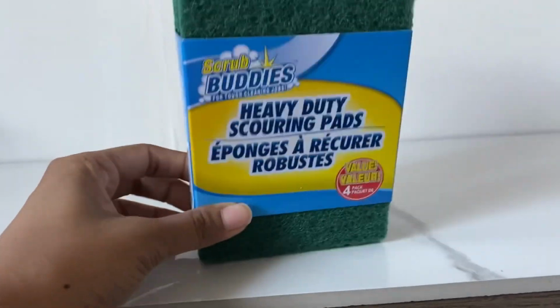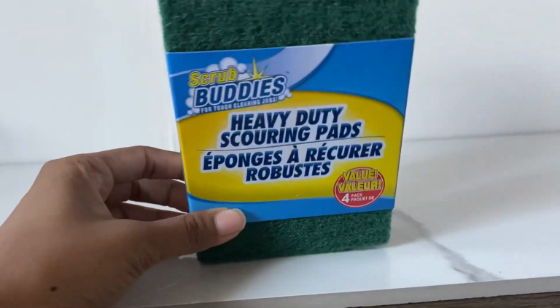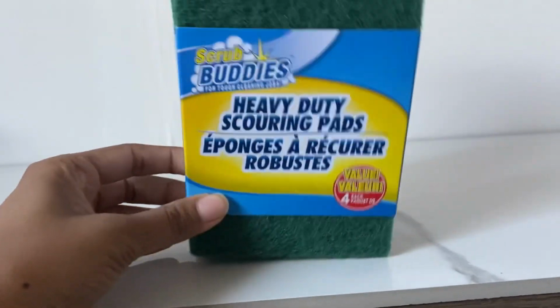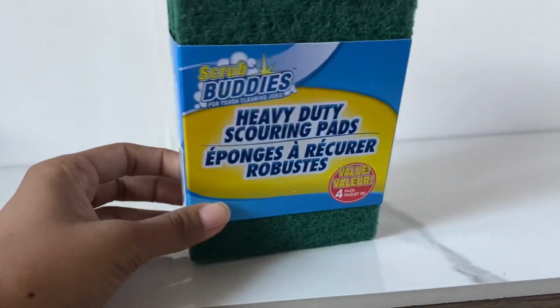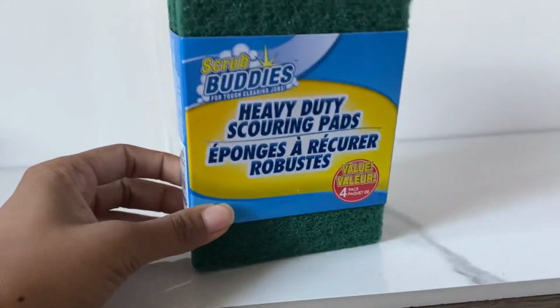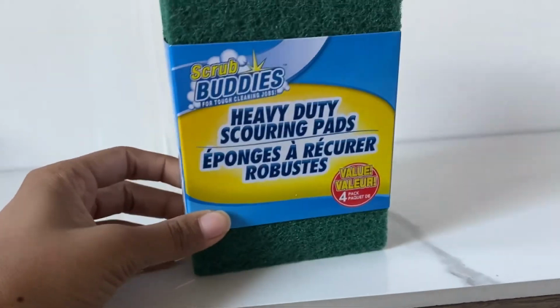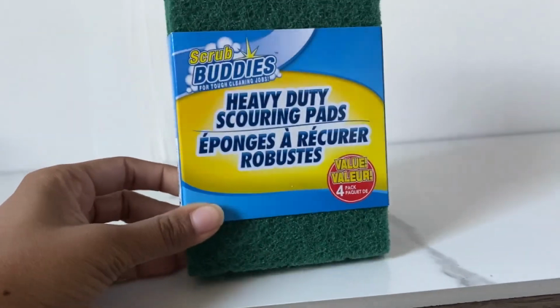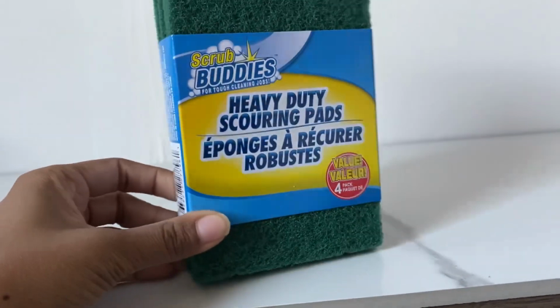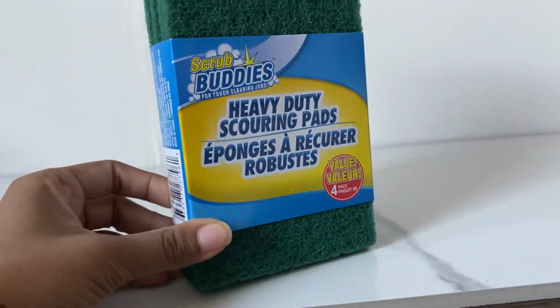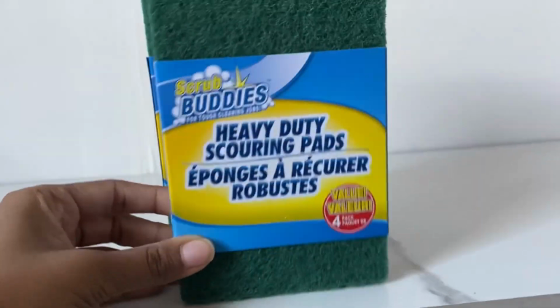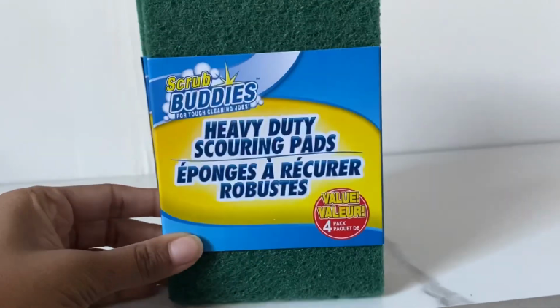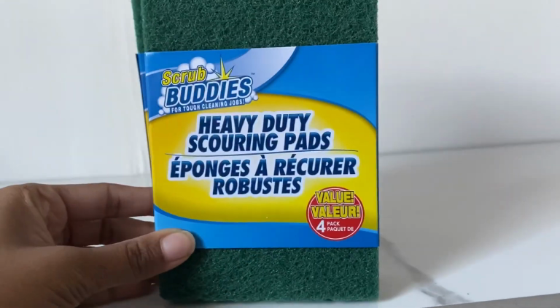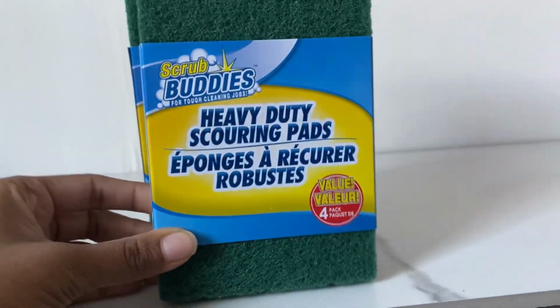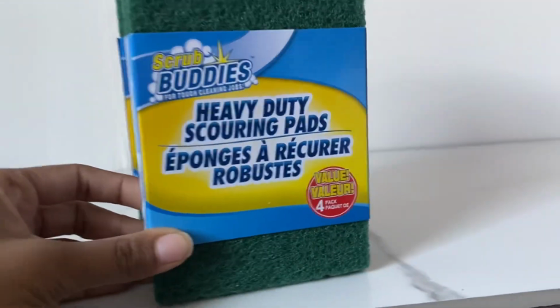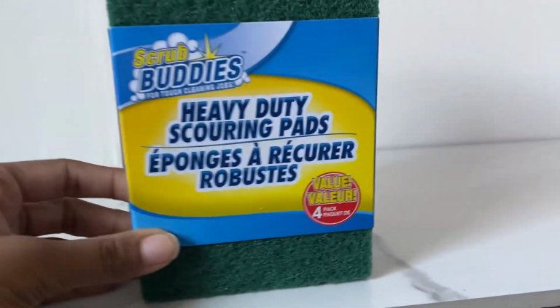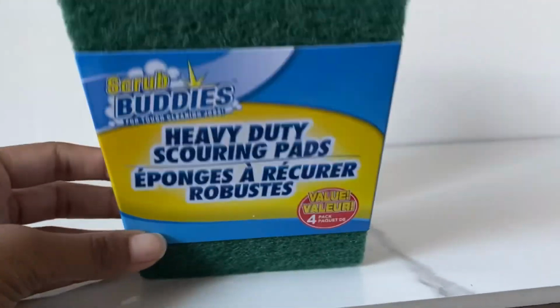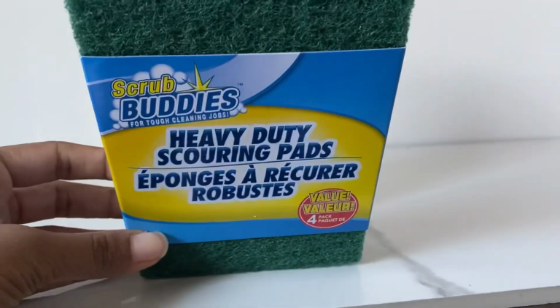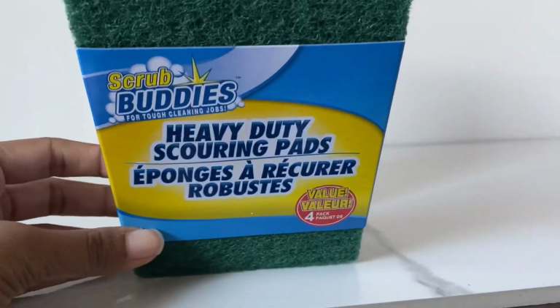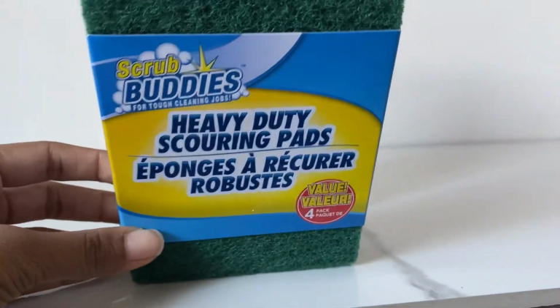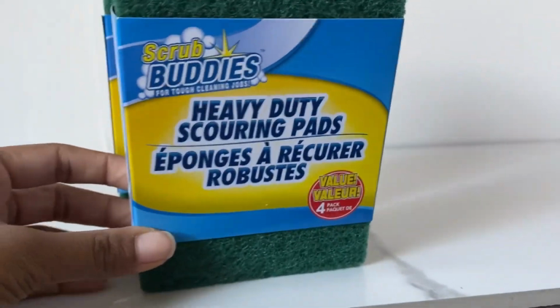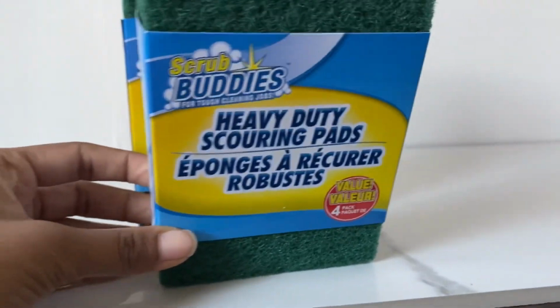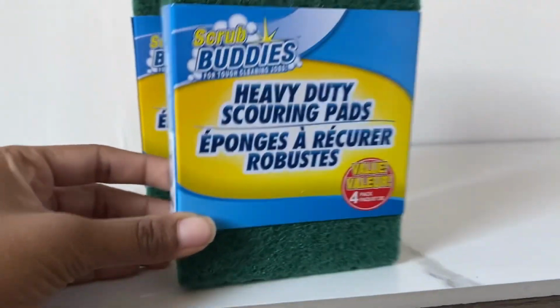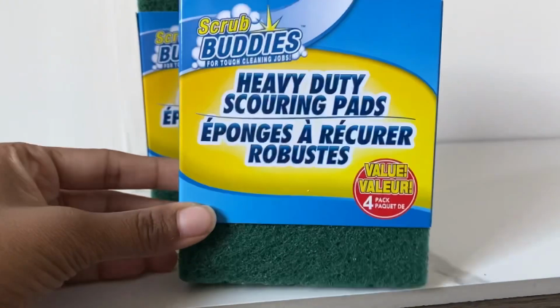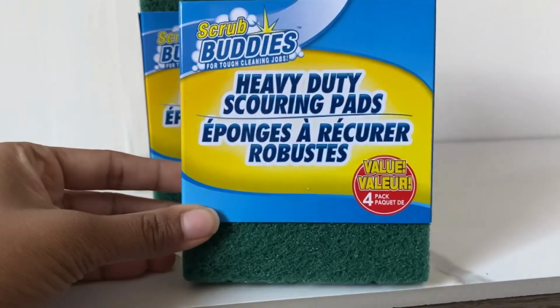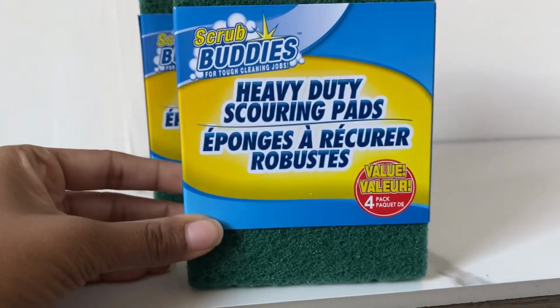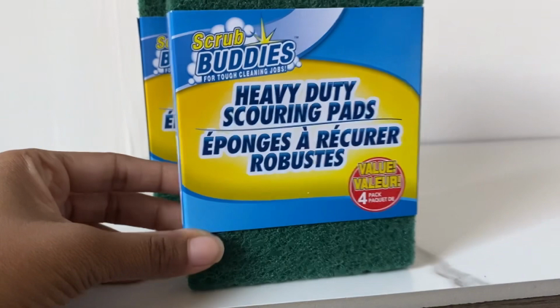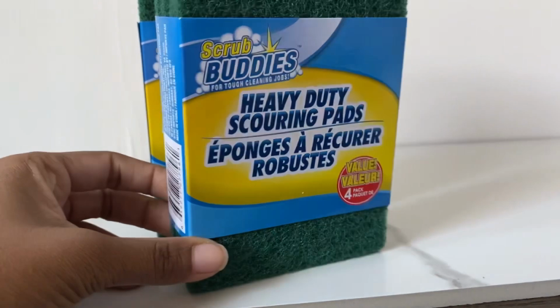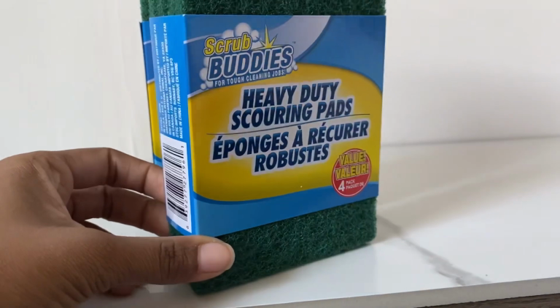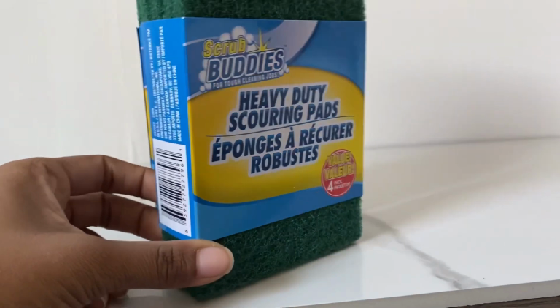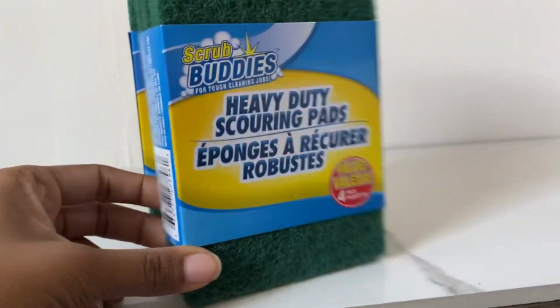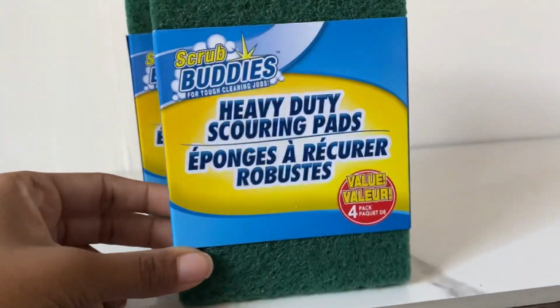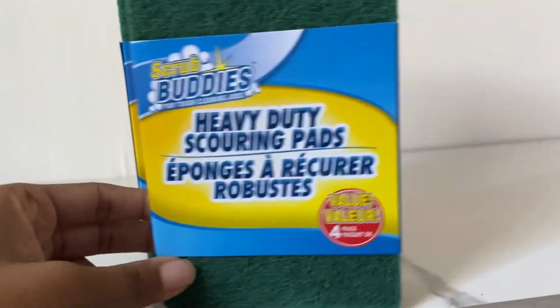Hi guys, welcome back to my channel. I just wanted to quickly share this kind of grass hack with you guys.